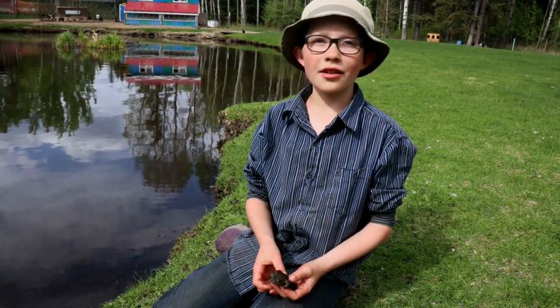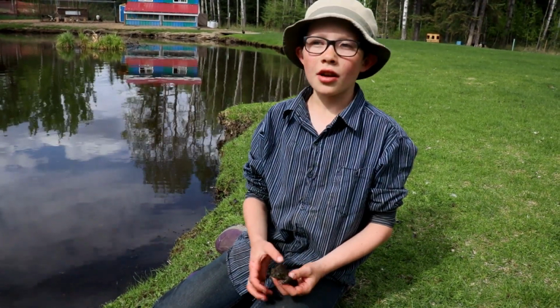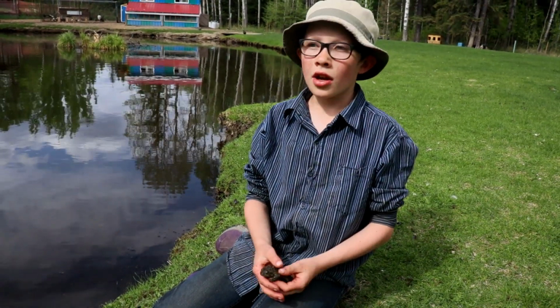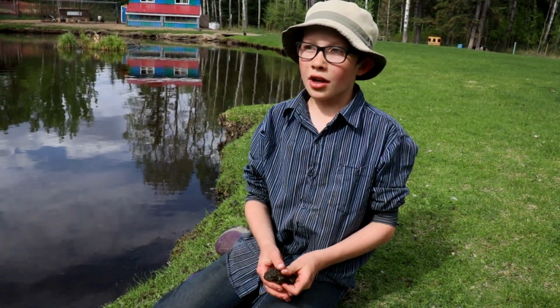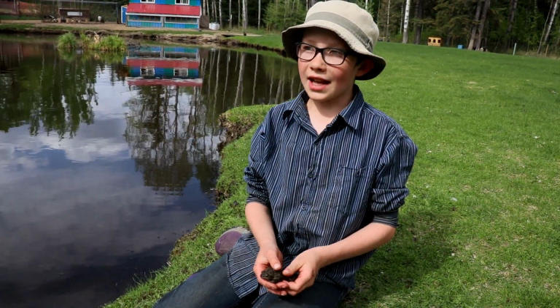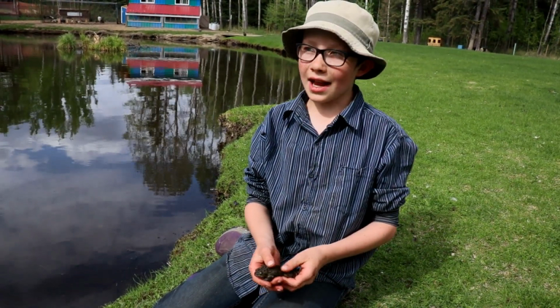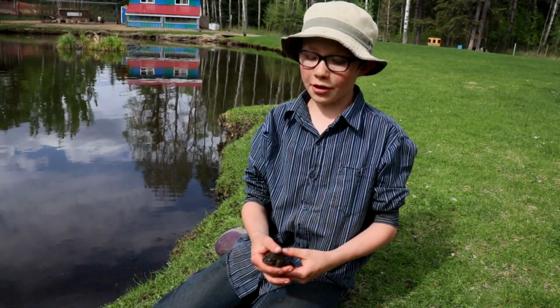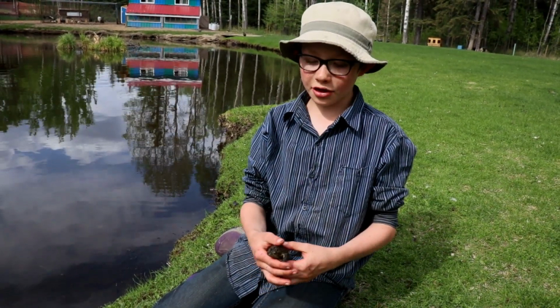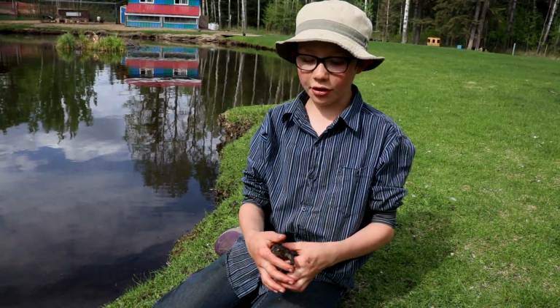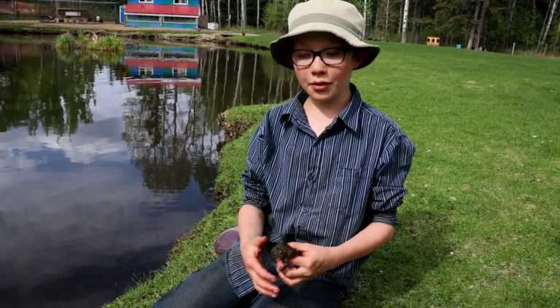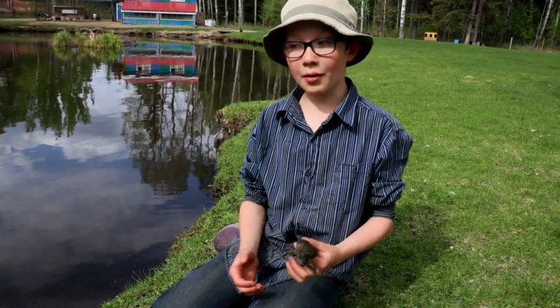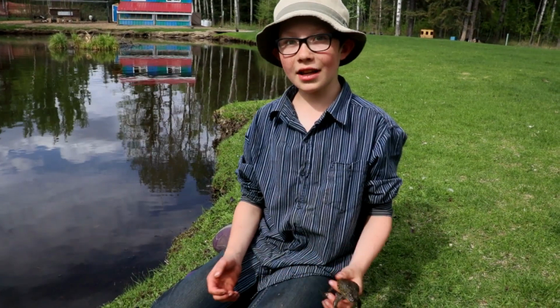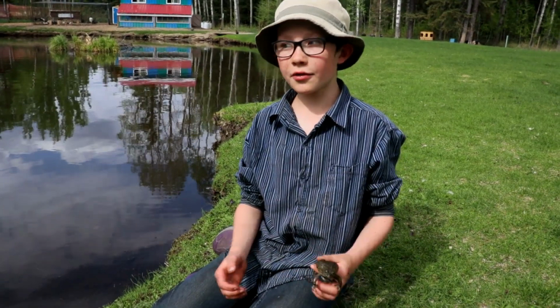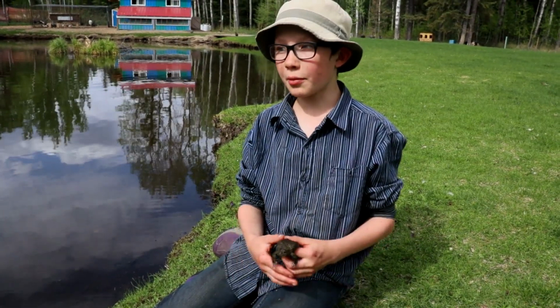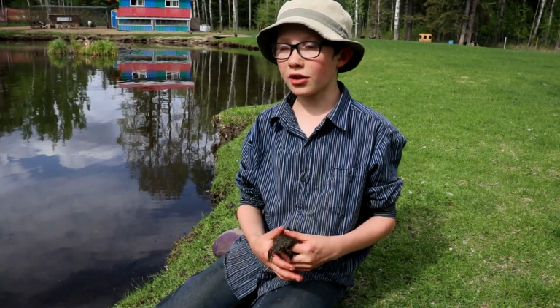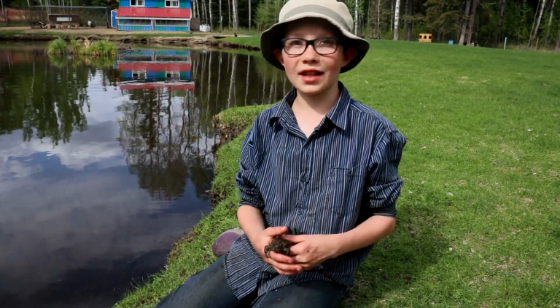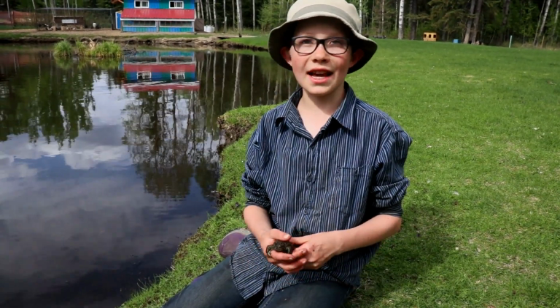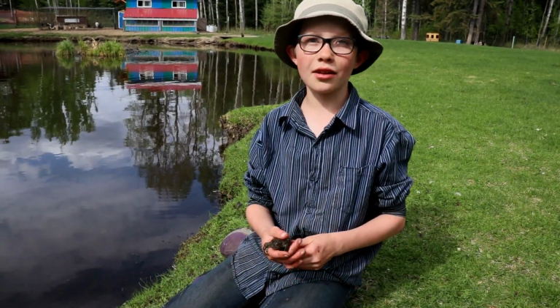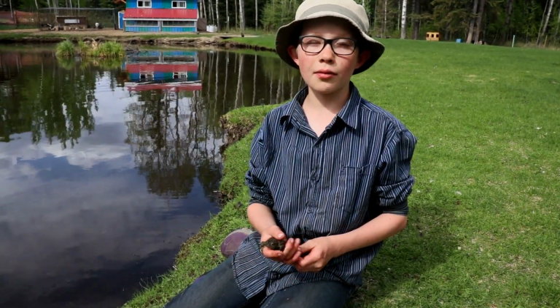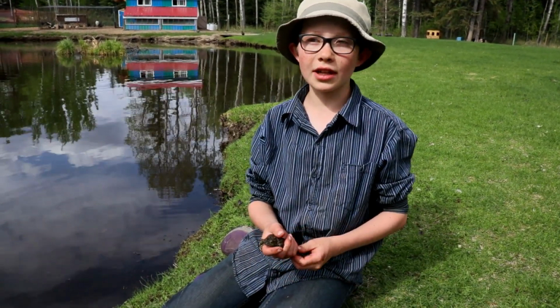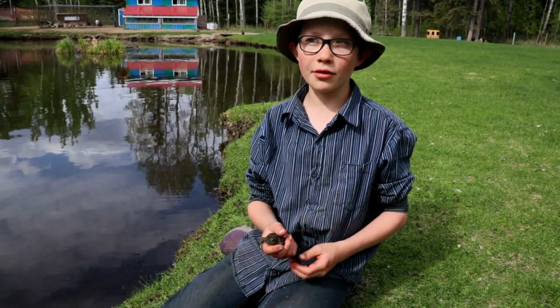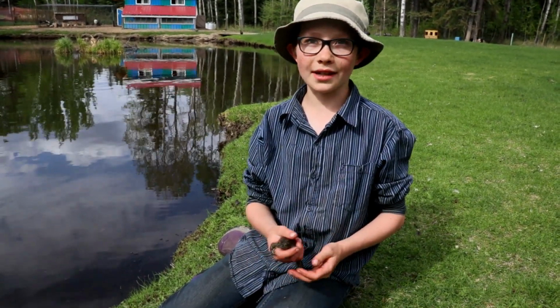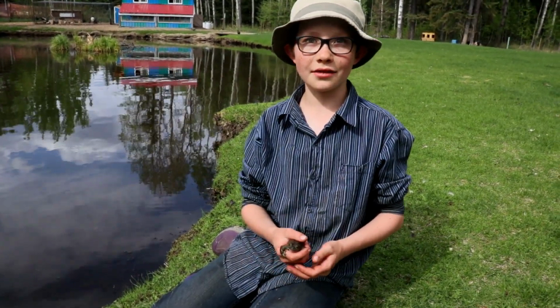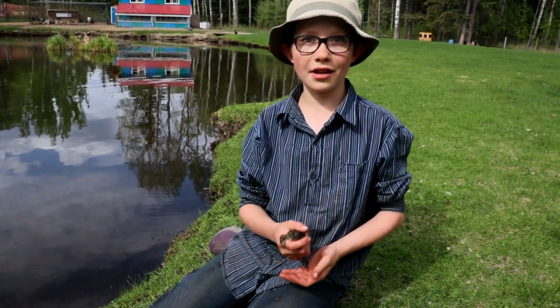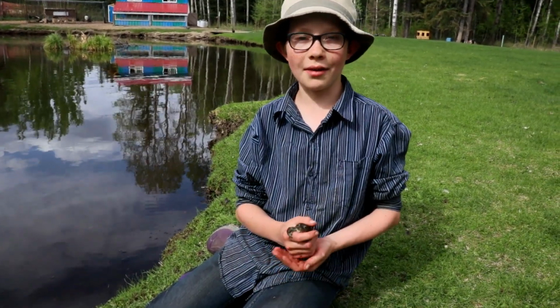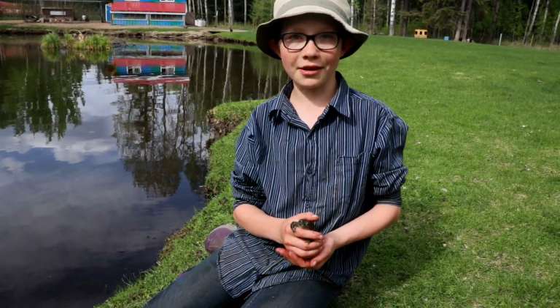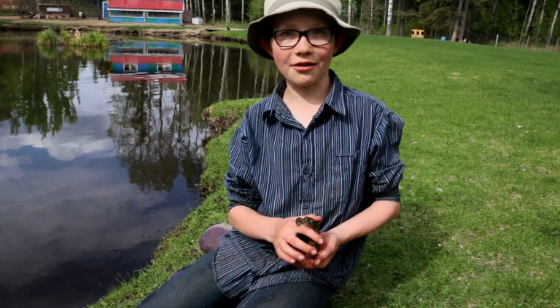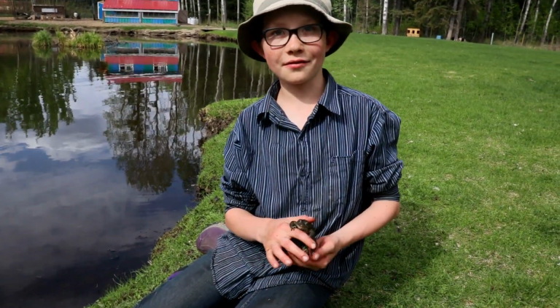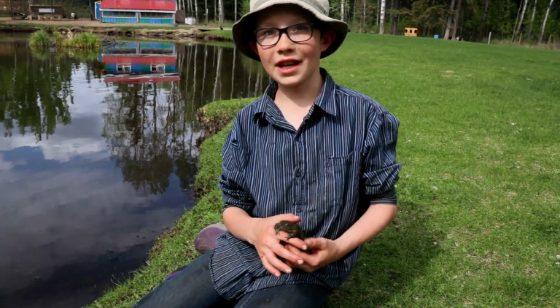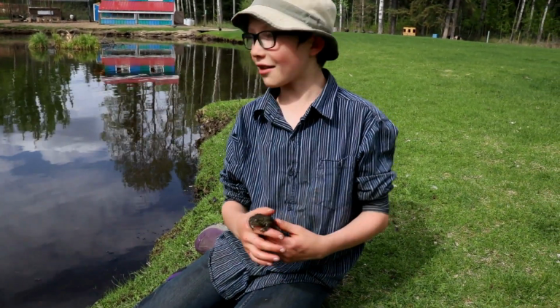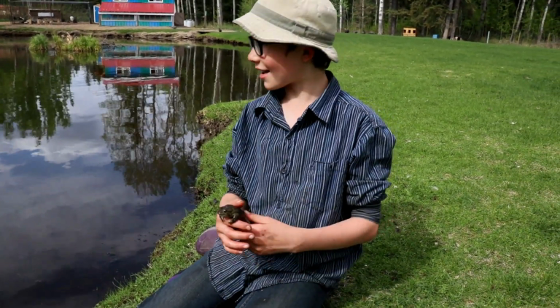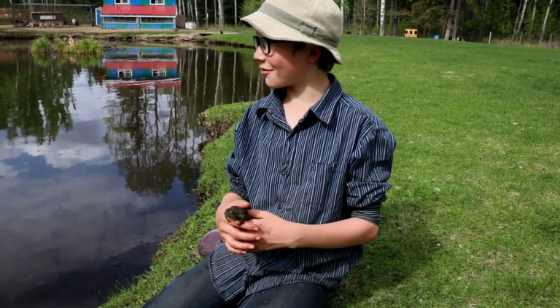Today I'm going to show you what their spawn looks like and what they're doing around here in our dugout.